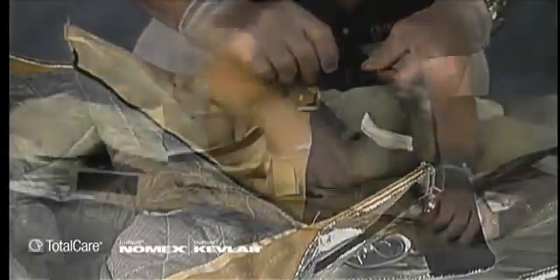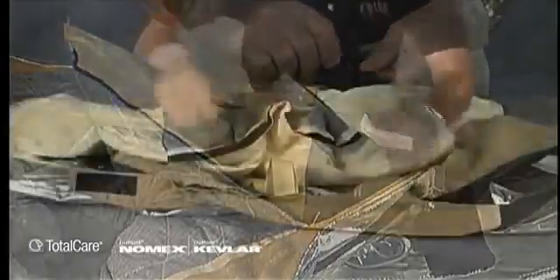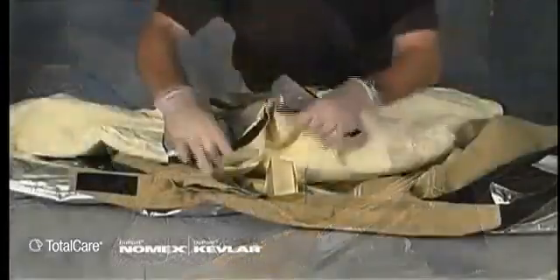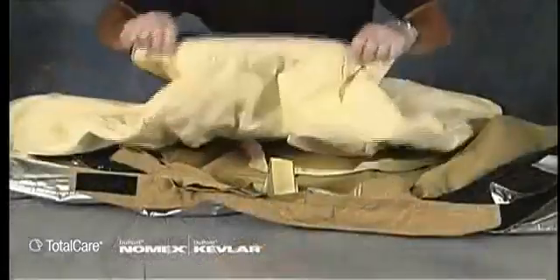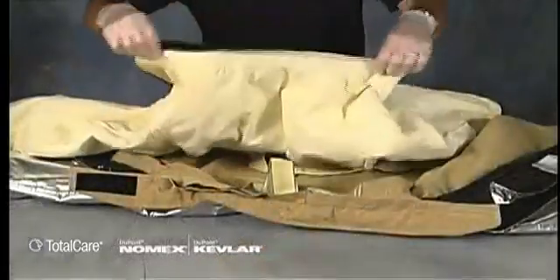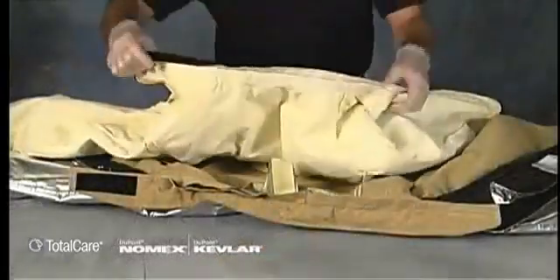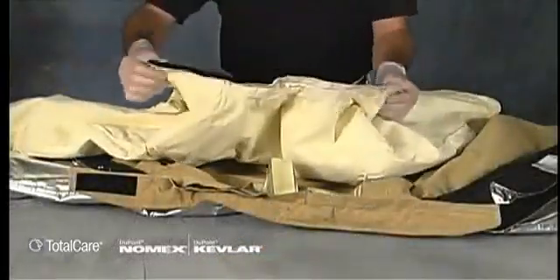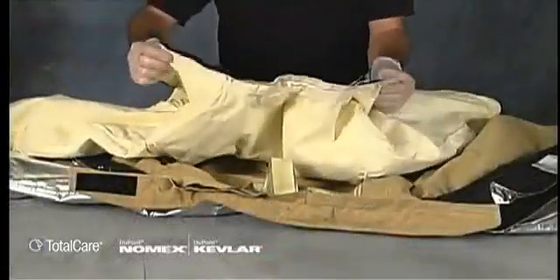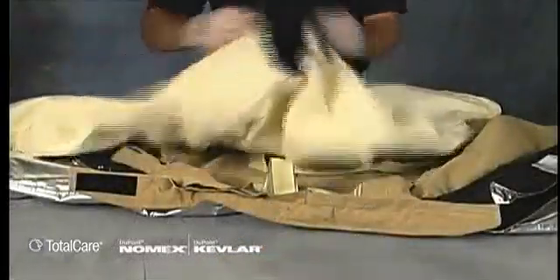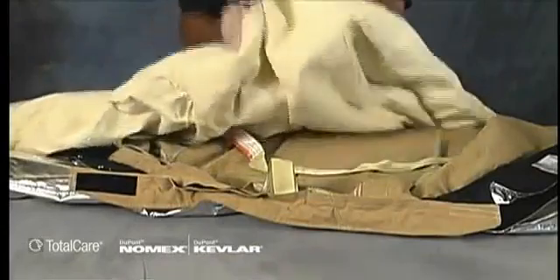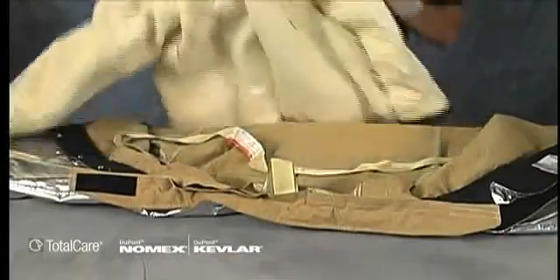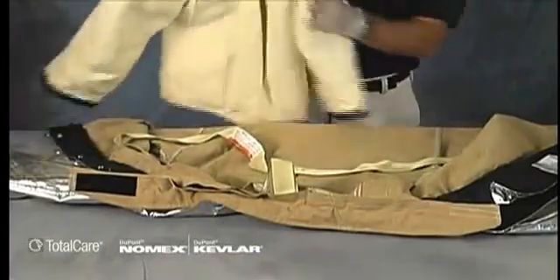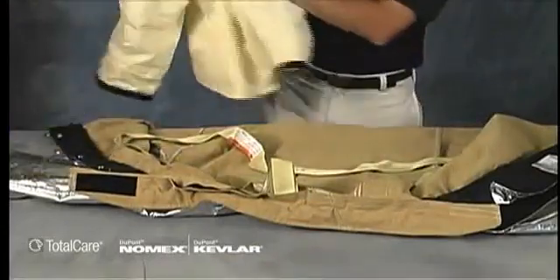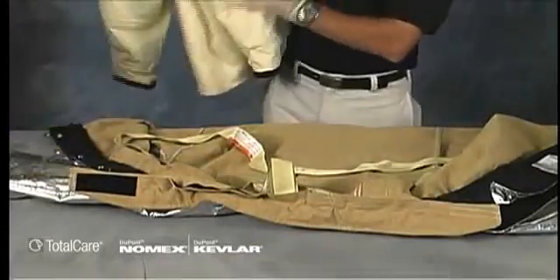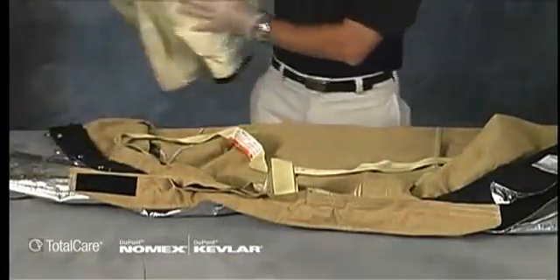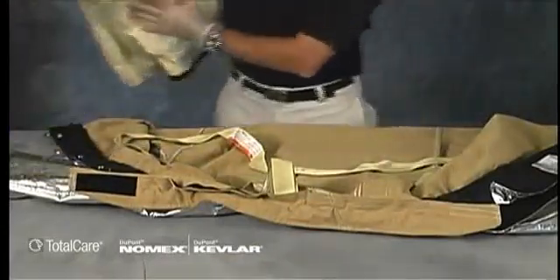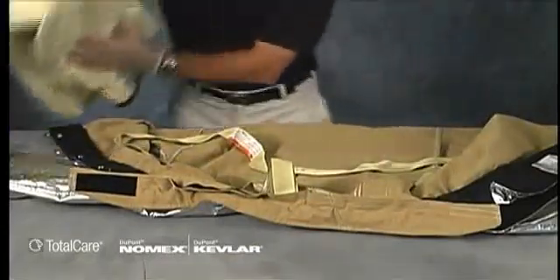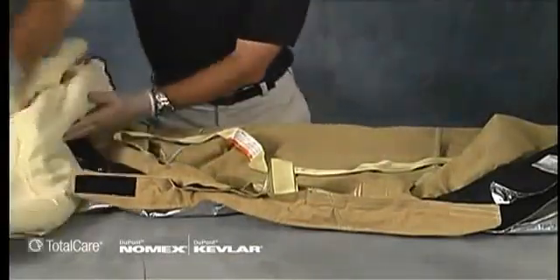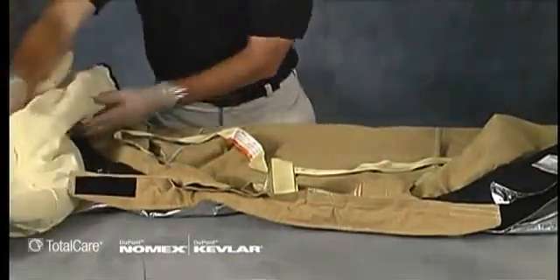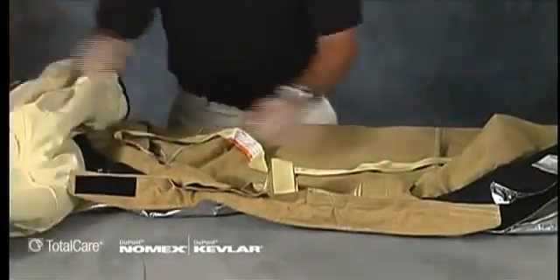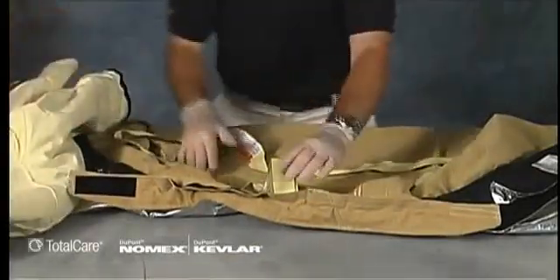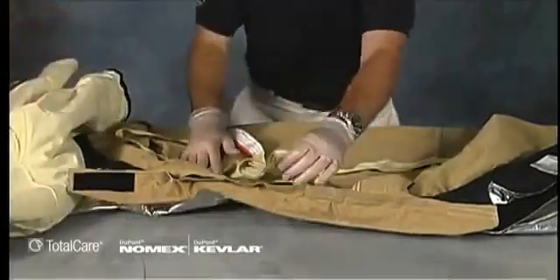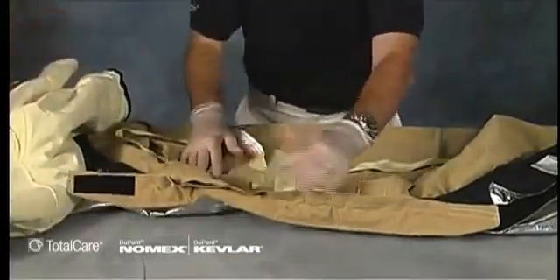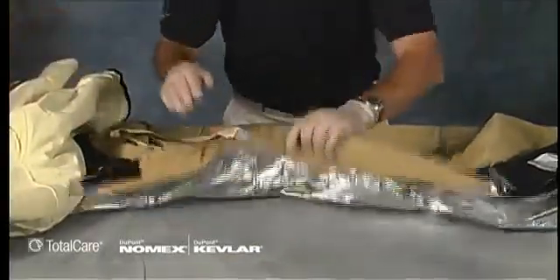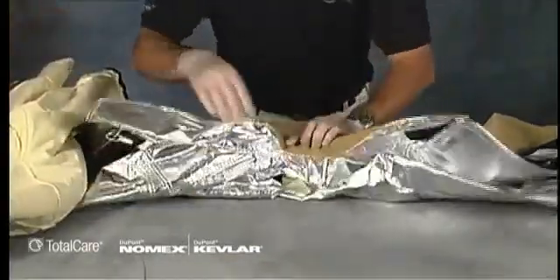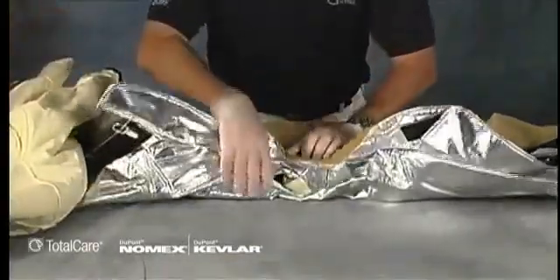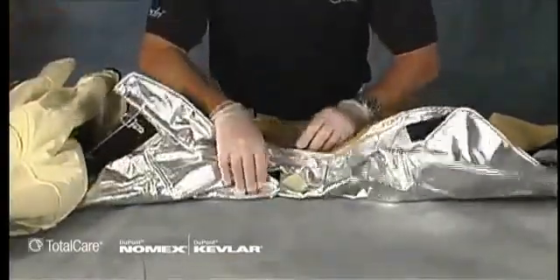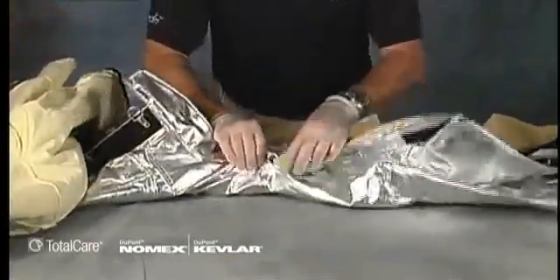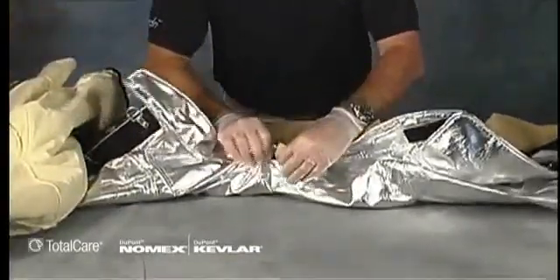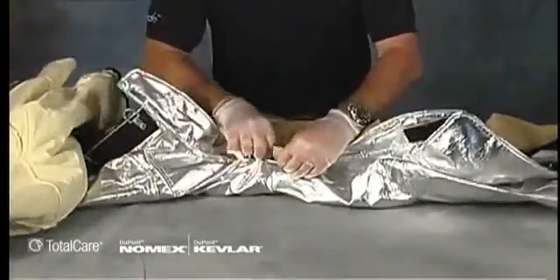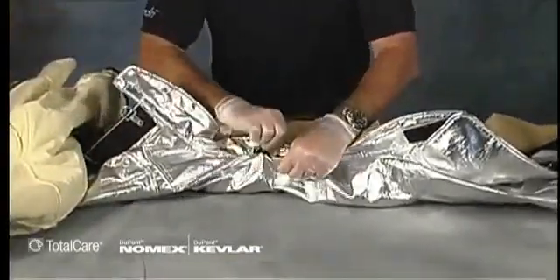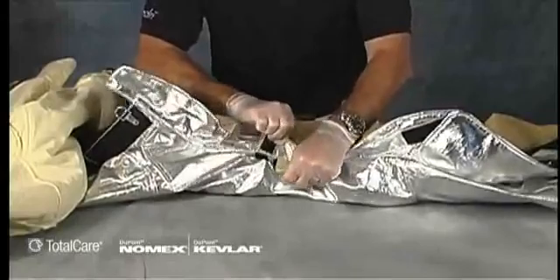Remove the liner system and the DRD from the coat and the liner system from the pants, and set it aside while you inspect the outer shell.